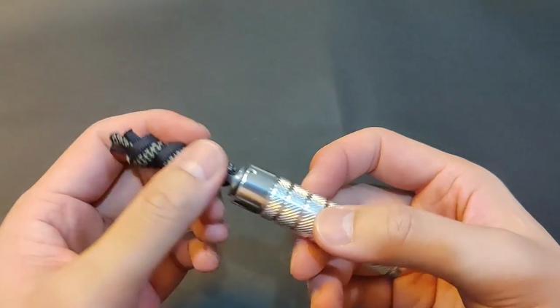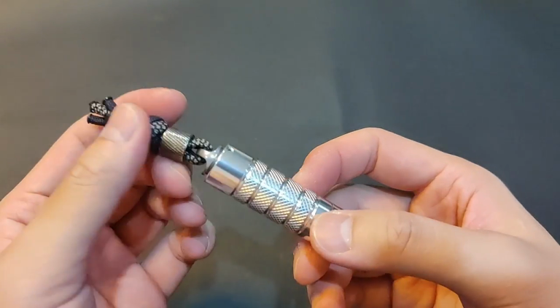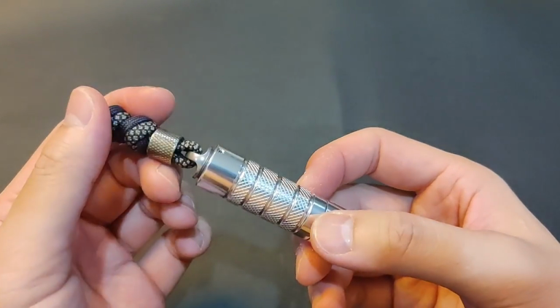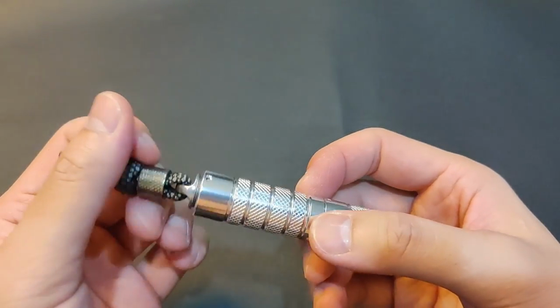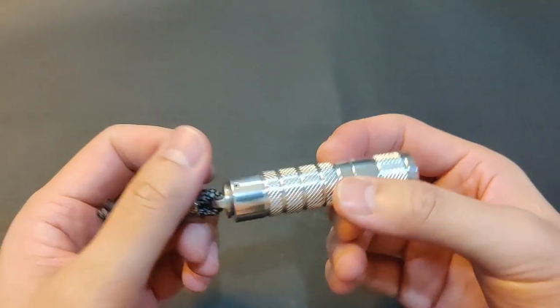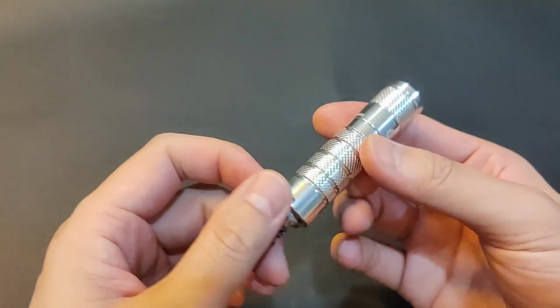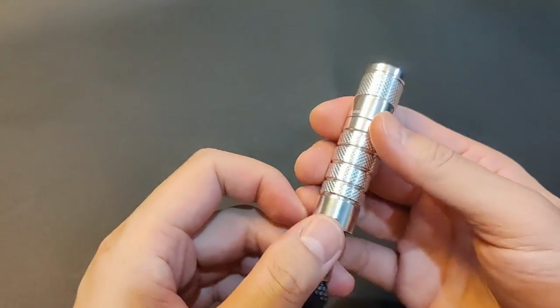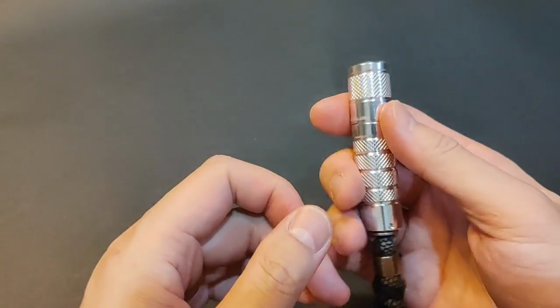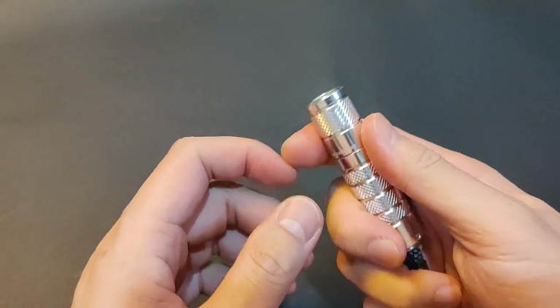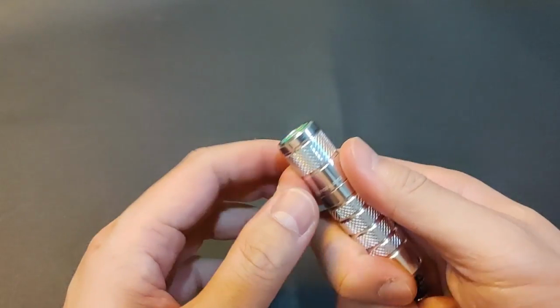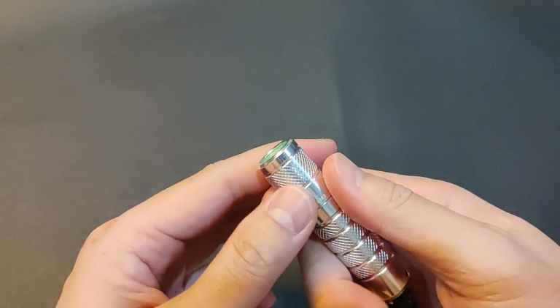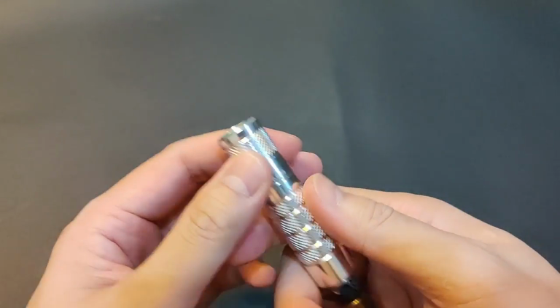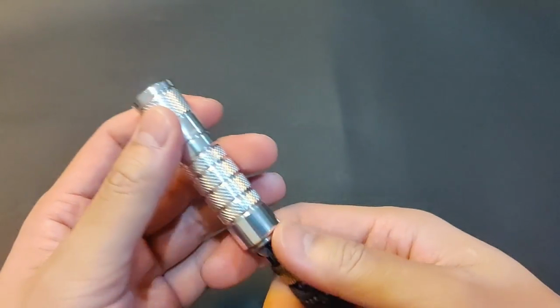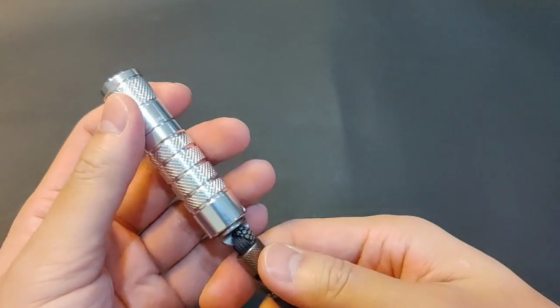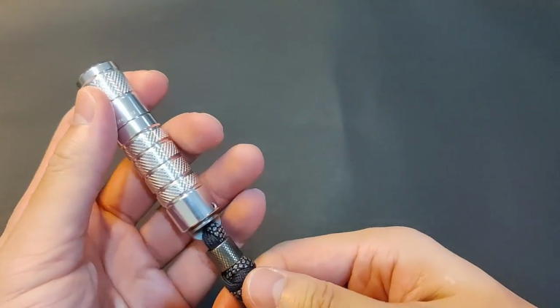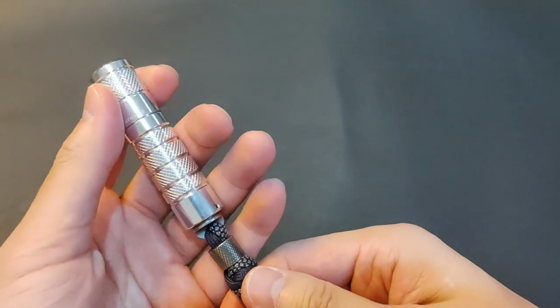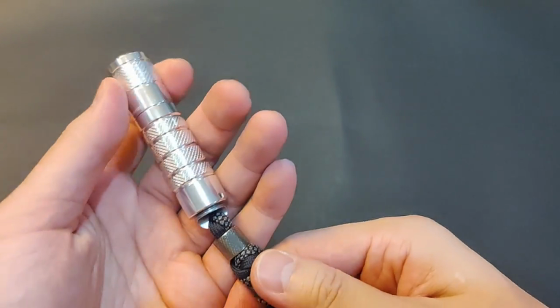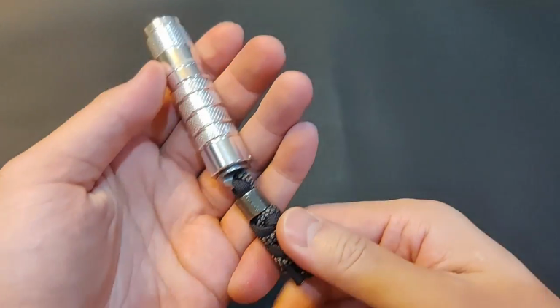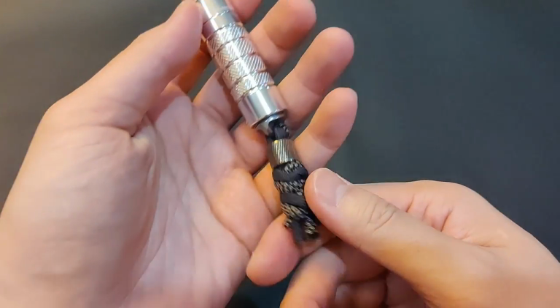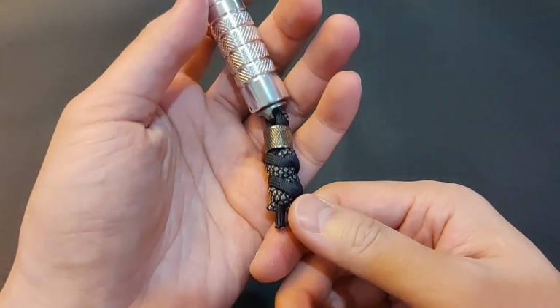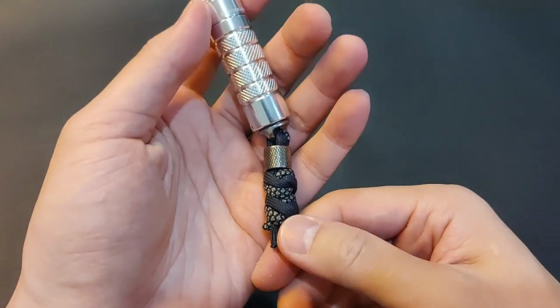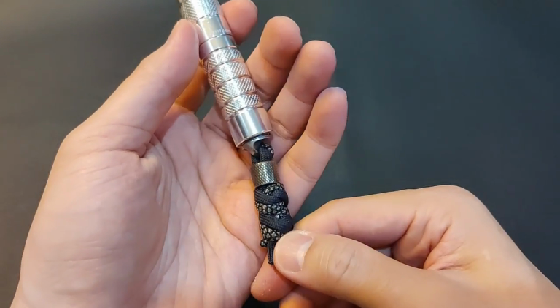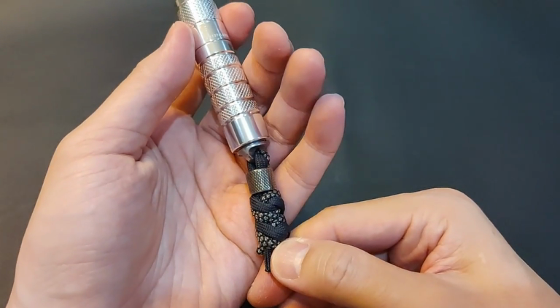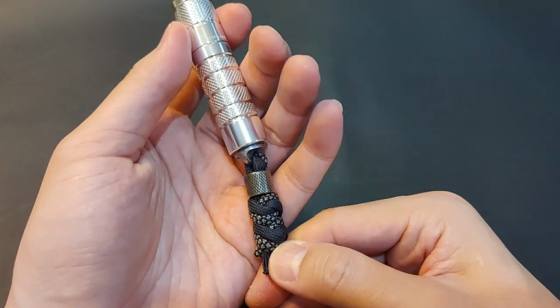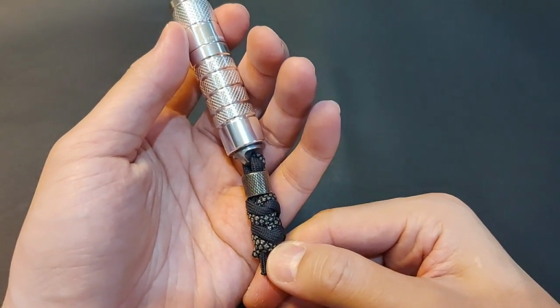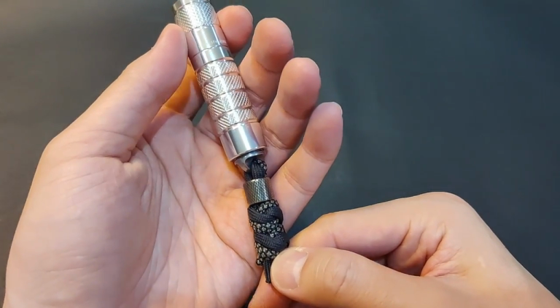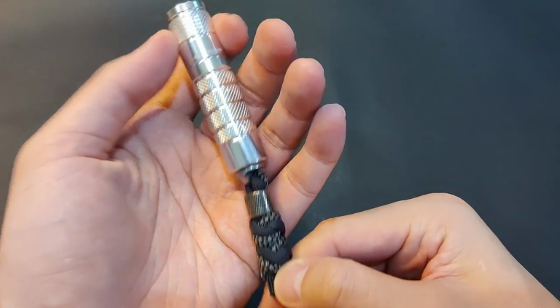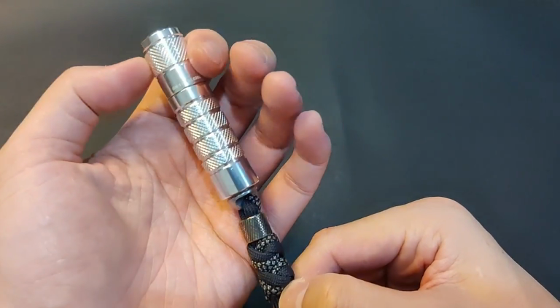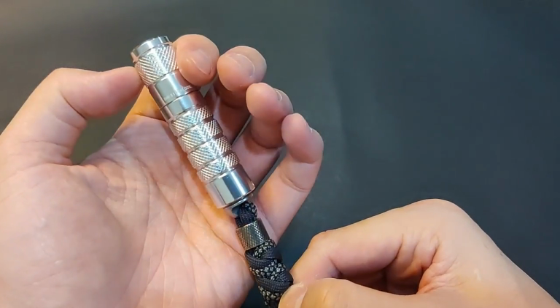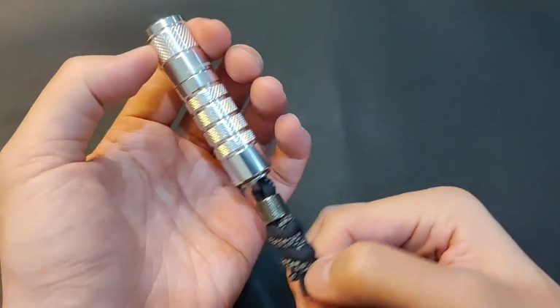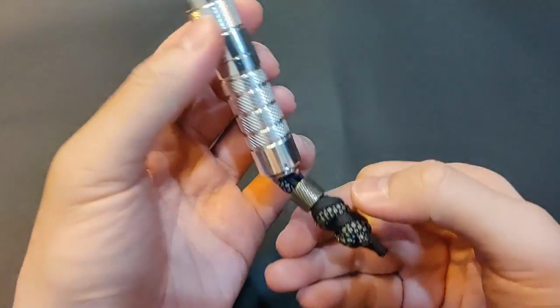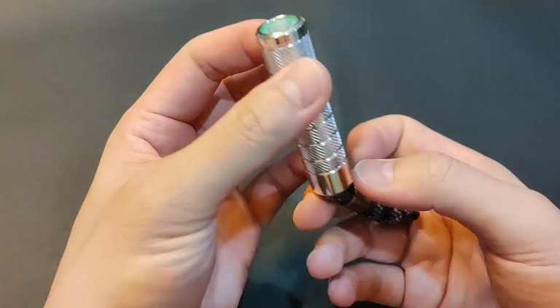I look forward to more new products from Lumintops, especially in 14500 or AA, and hopefully in more premium metals. As always, thanks for watching — don't forget to like and subscribe if you like this type of content. Until the next one, bye!